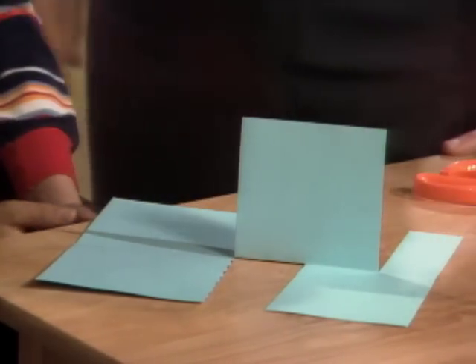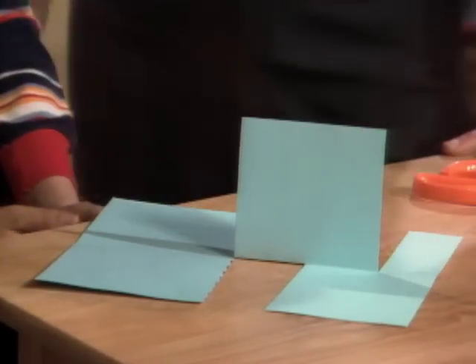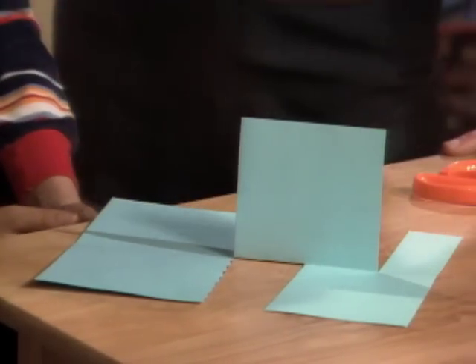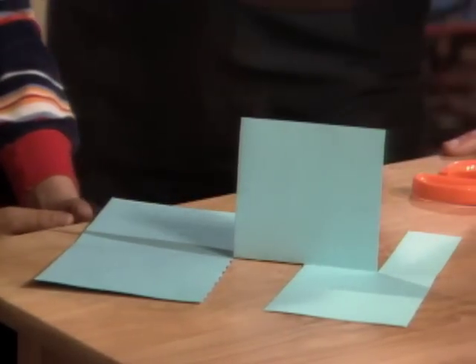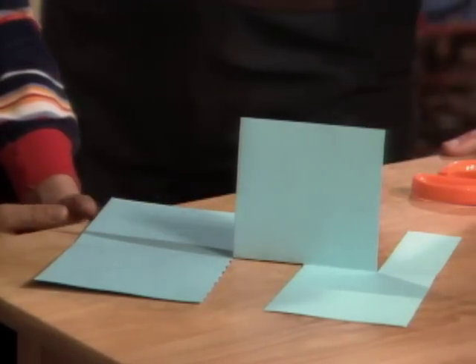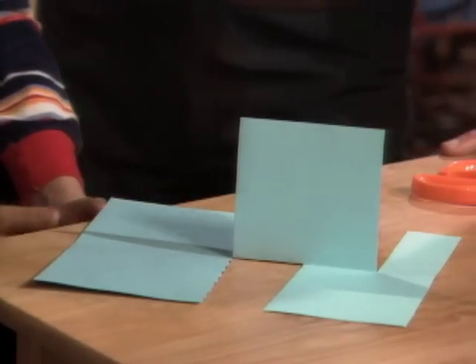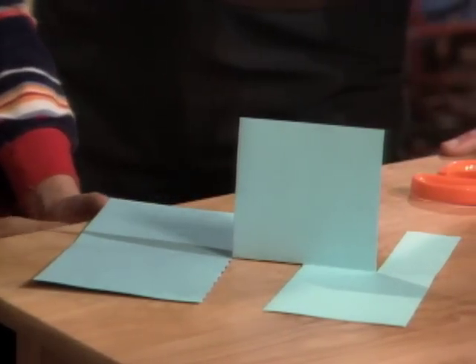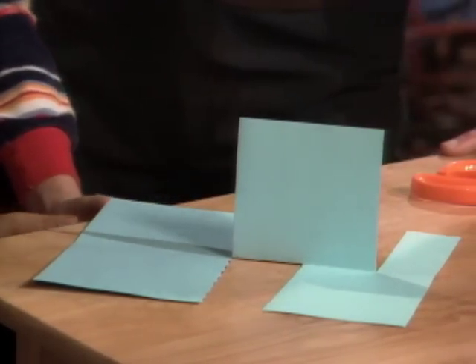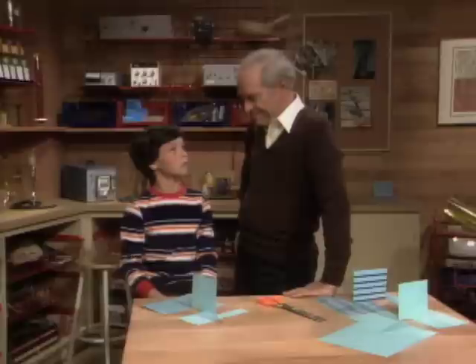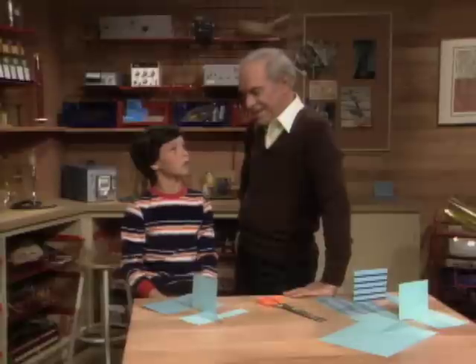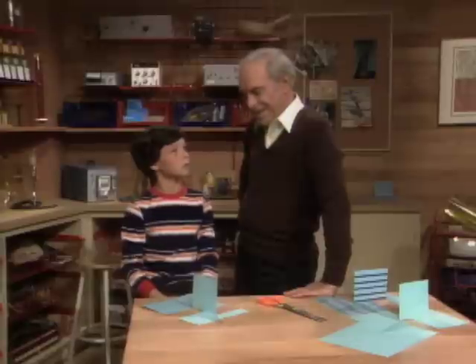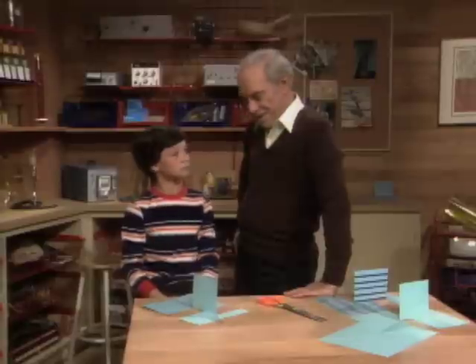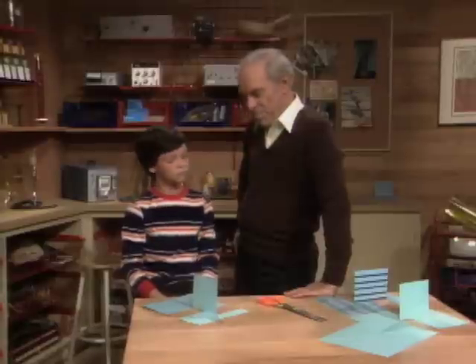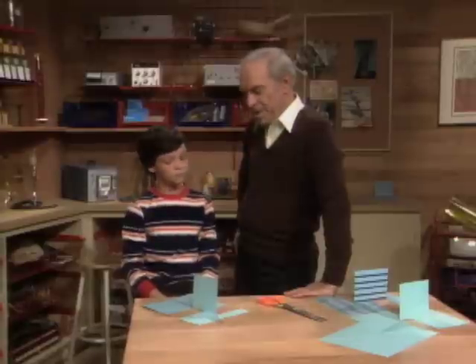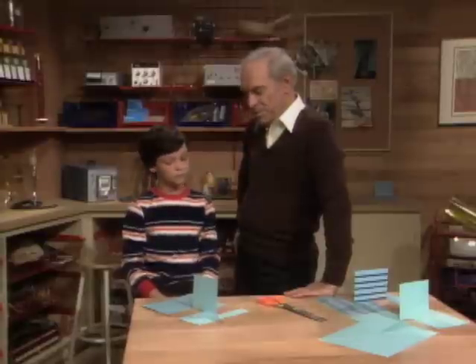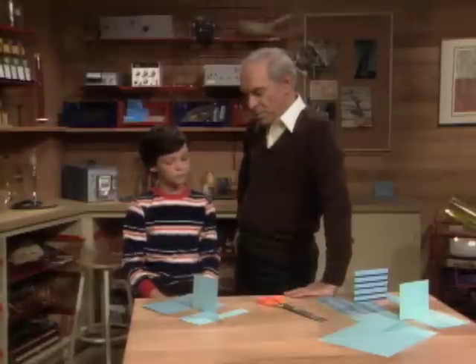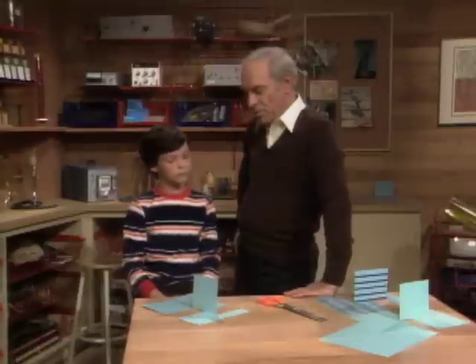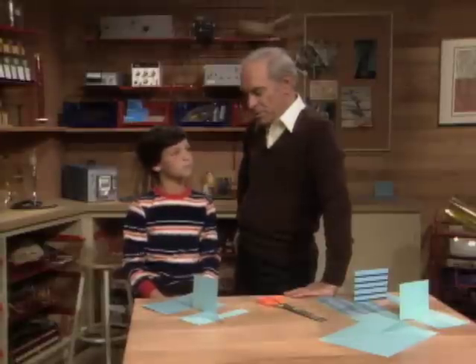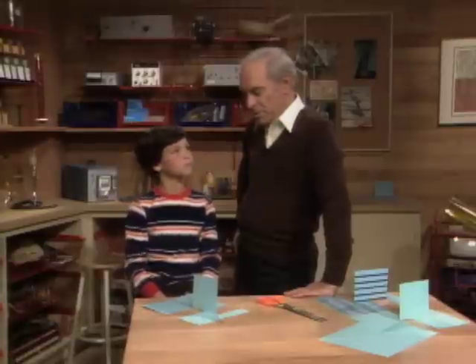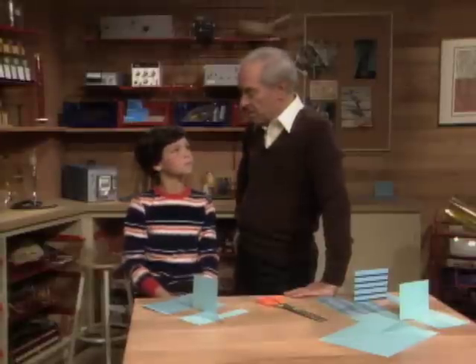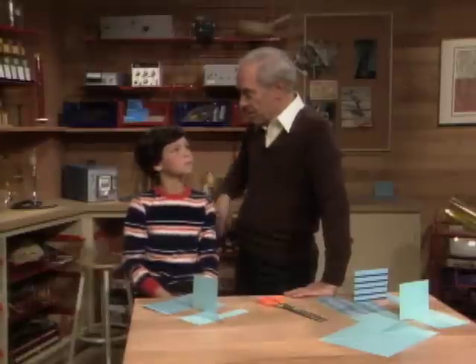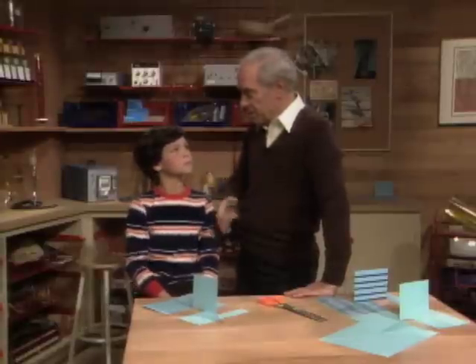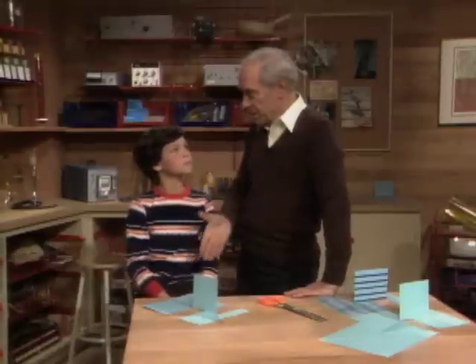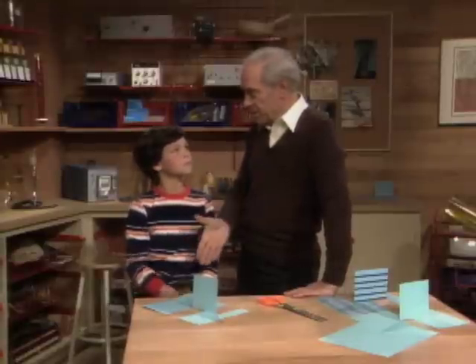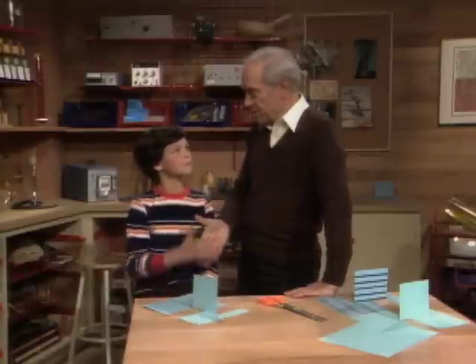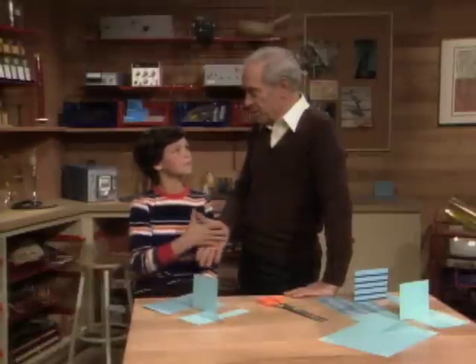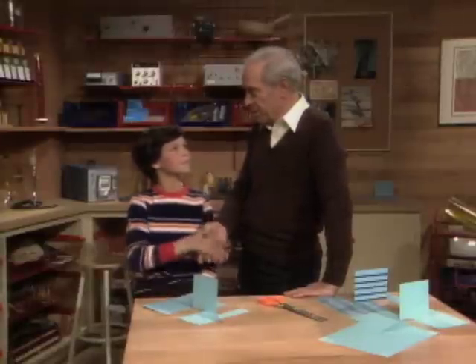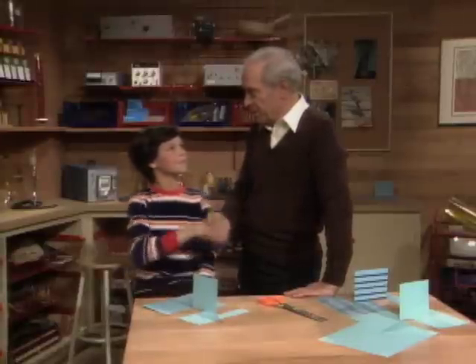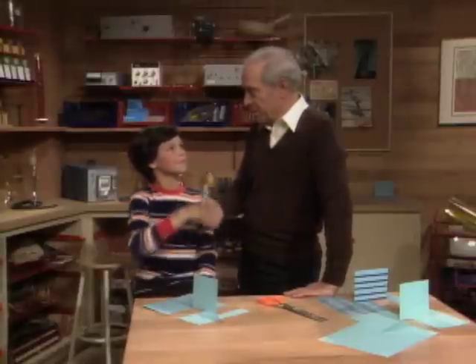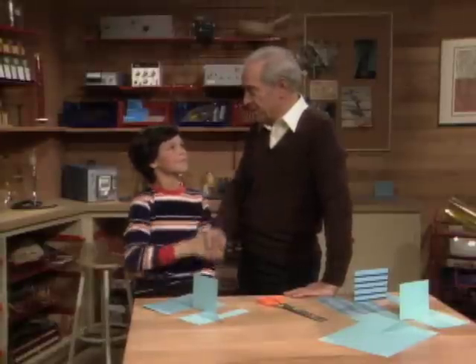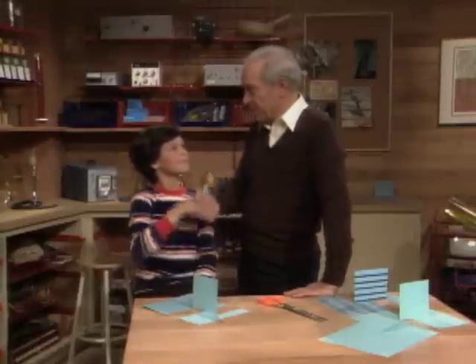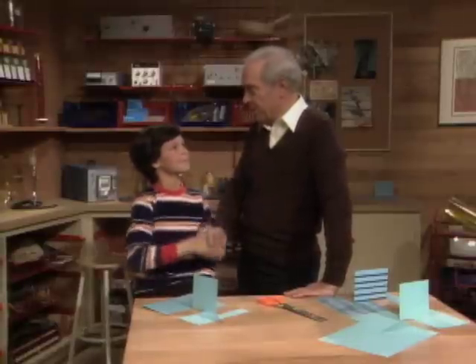Impossible holes! Impossible holes! Congratulations — you just made two impossible holes.